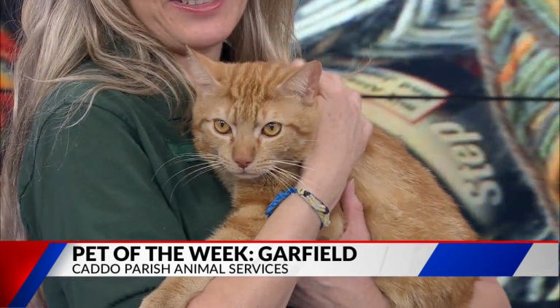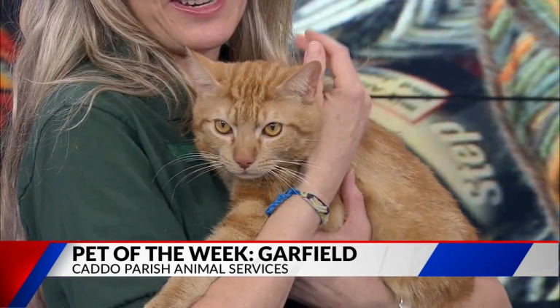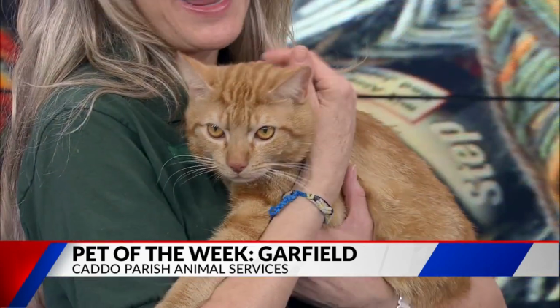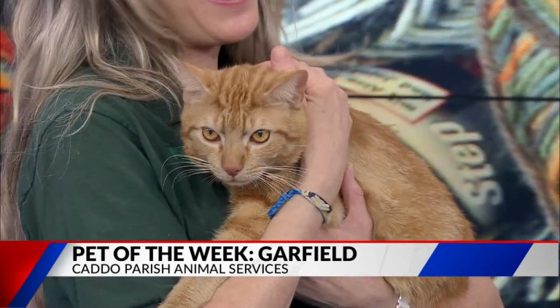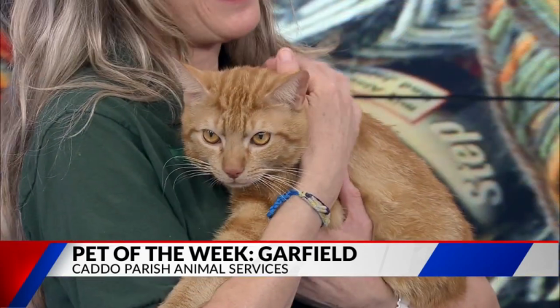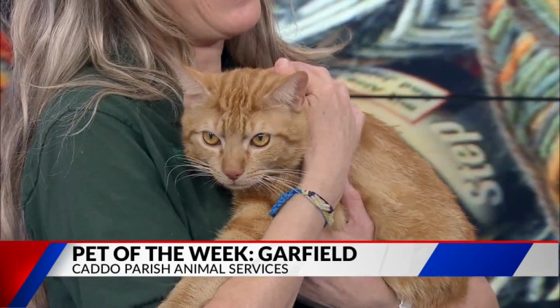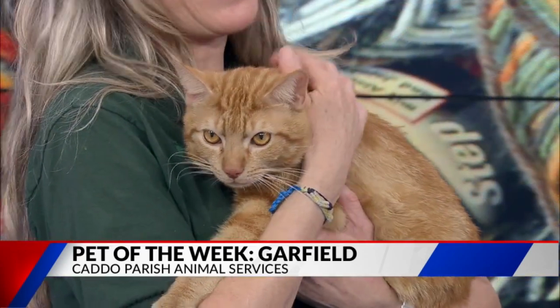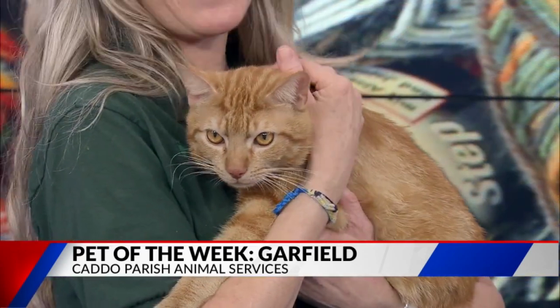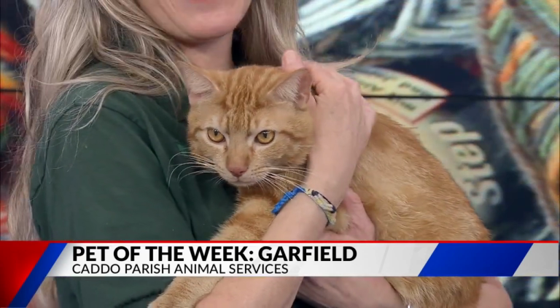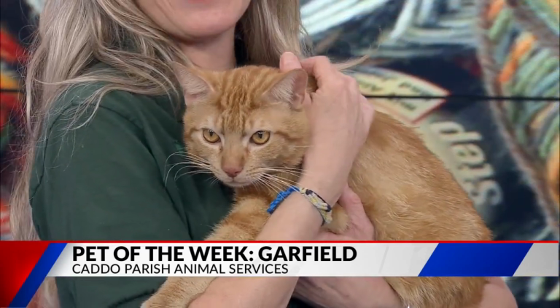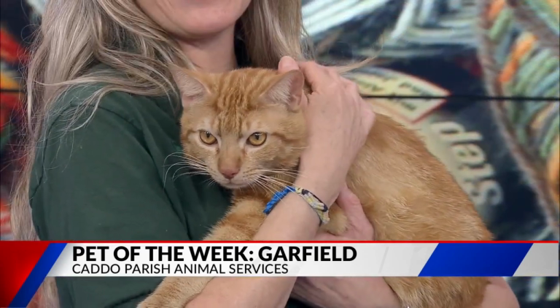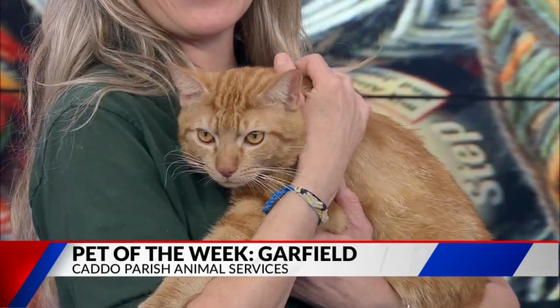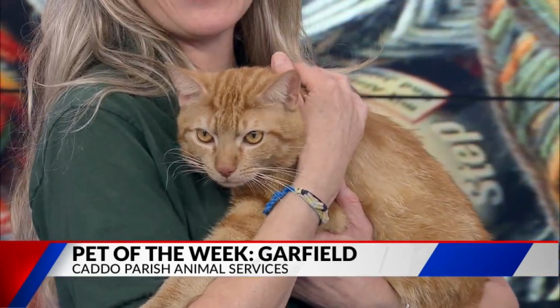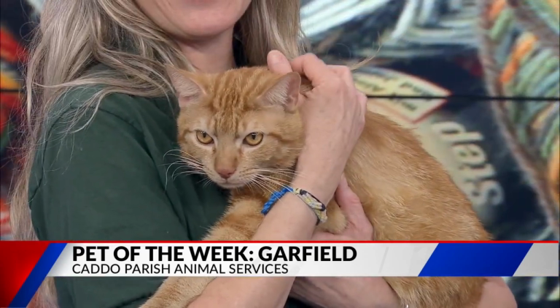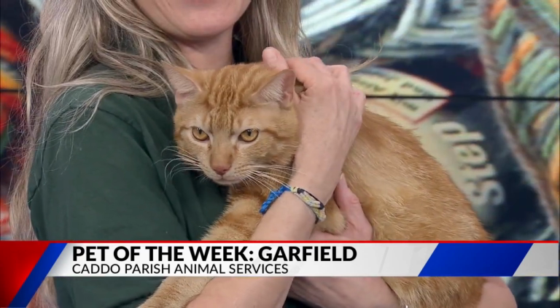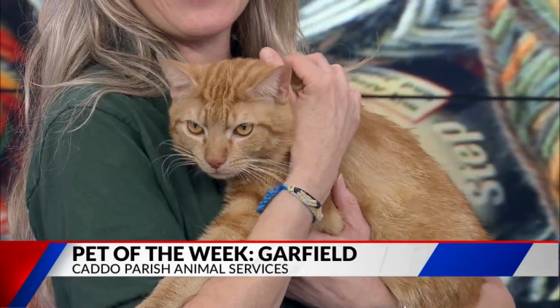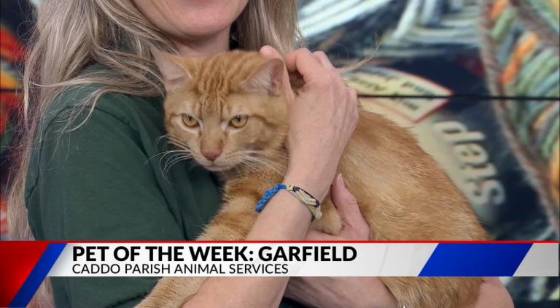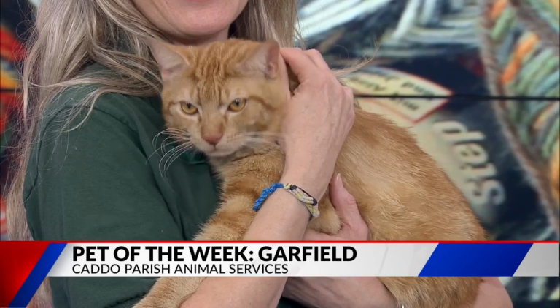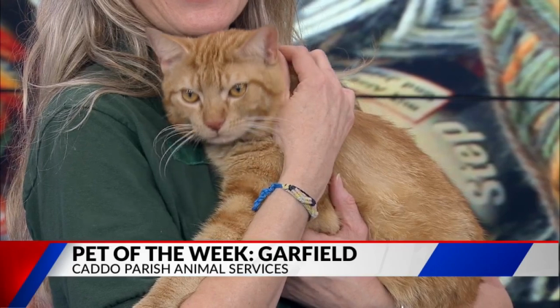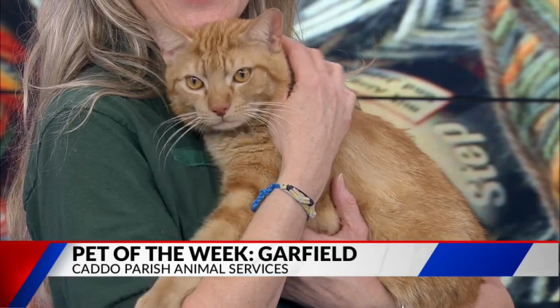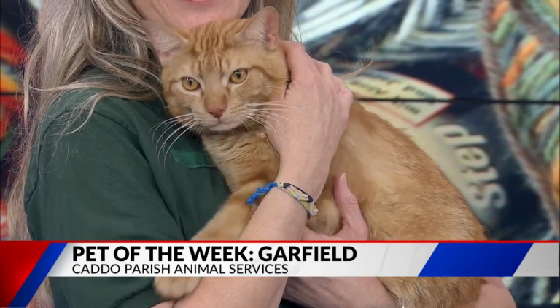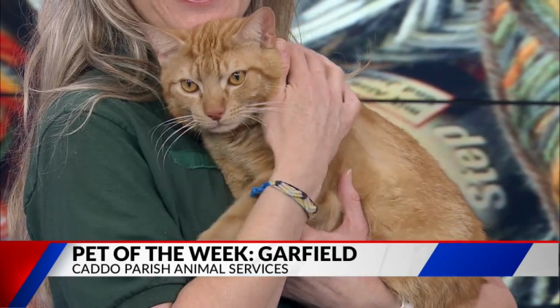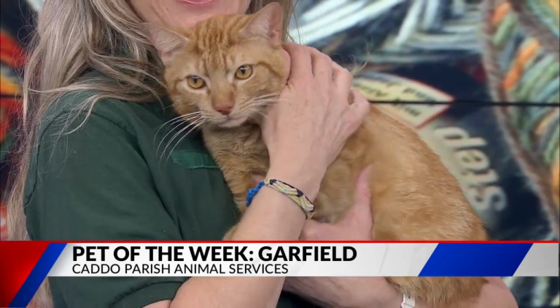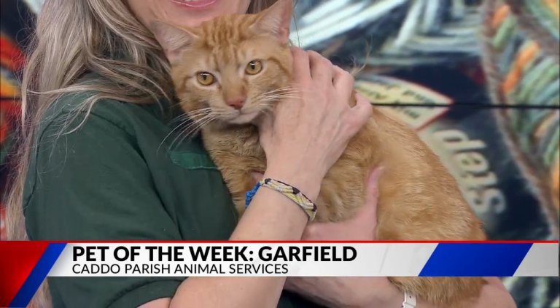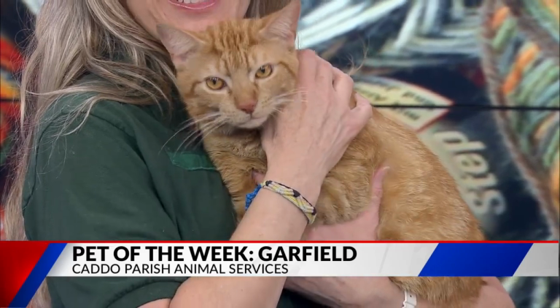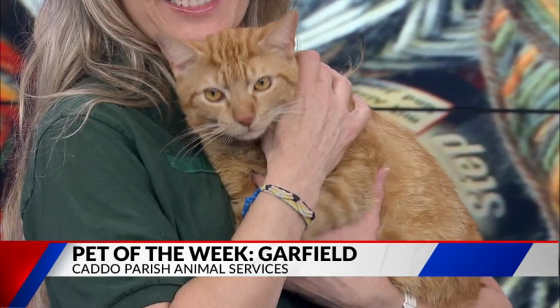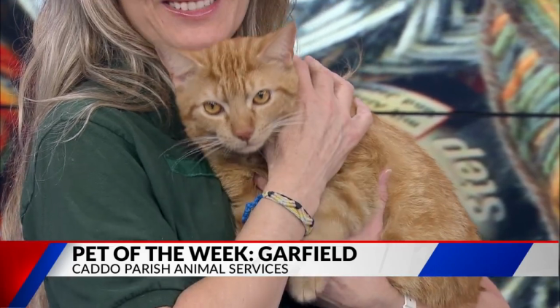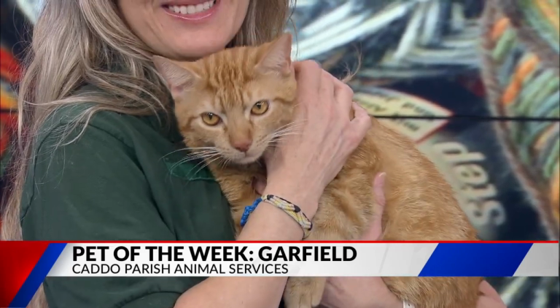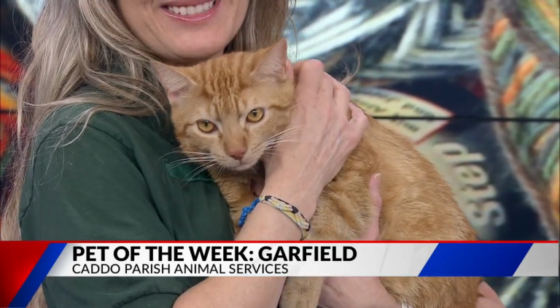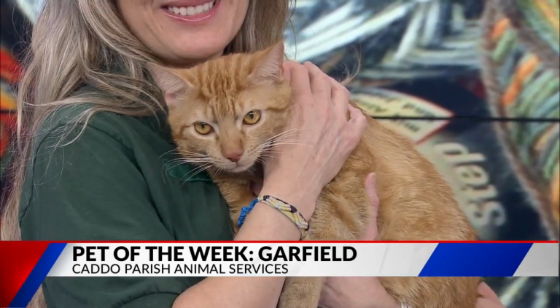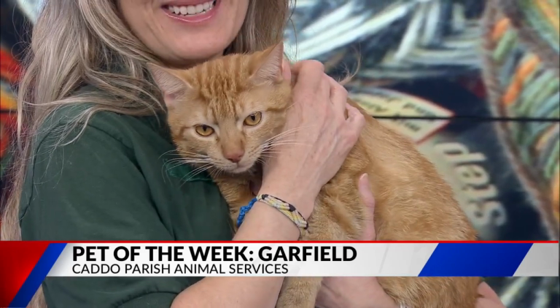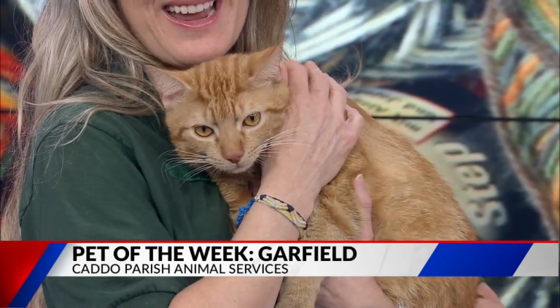He is so beautiful — I love him. Orange cat with some orange eyes. So, so beautiful. We're hoping that someone will see him this morning and fall in love with him.